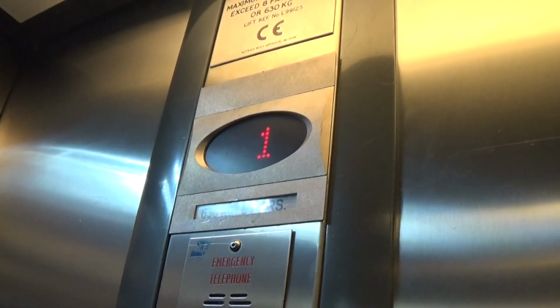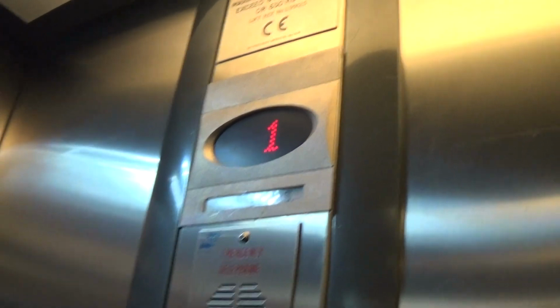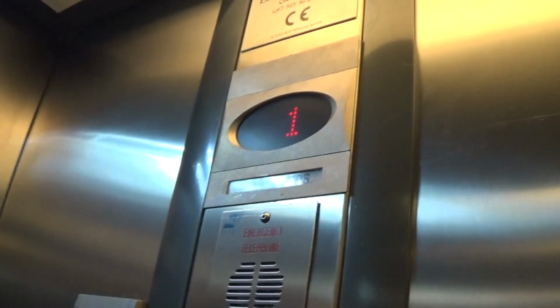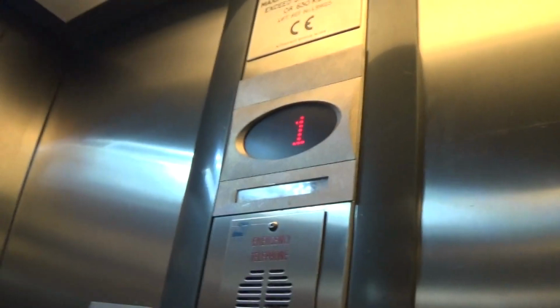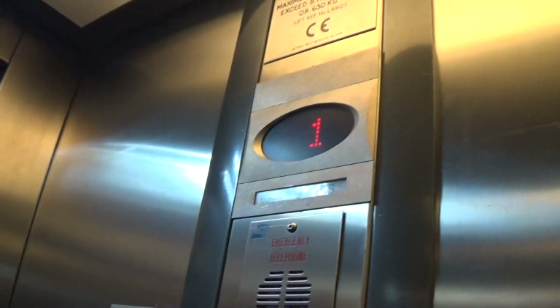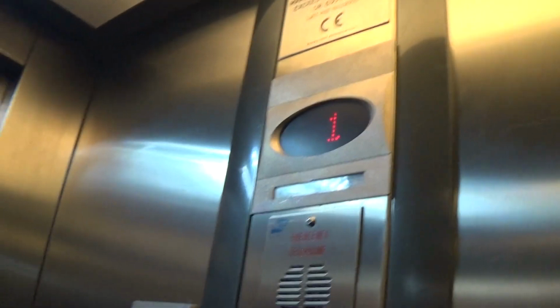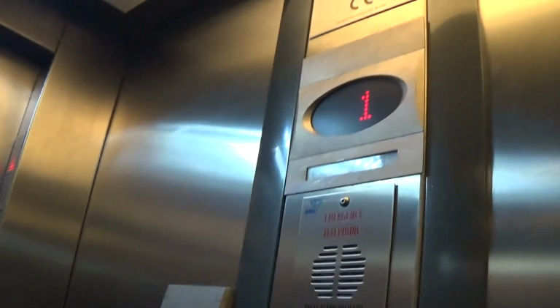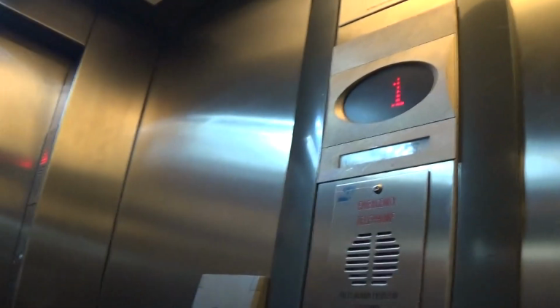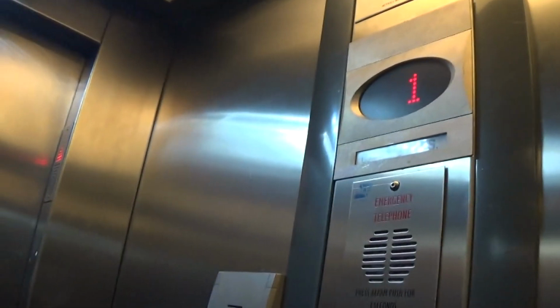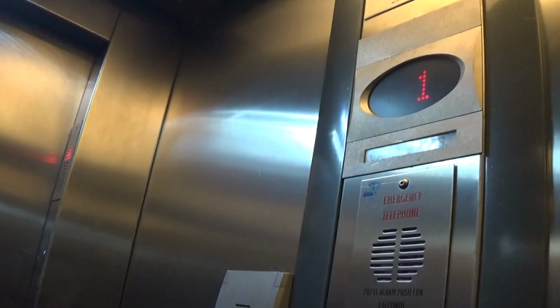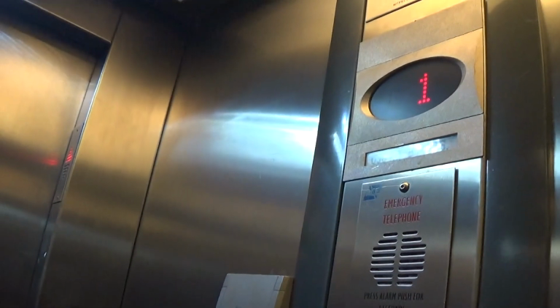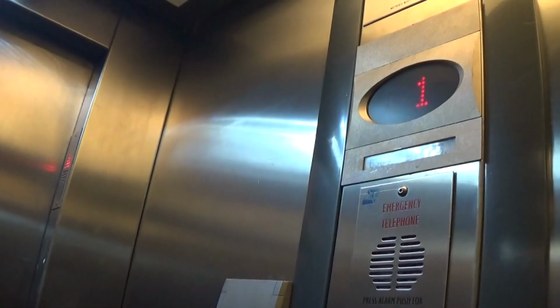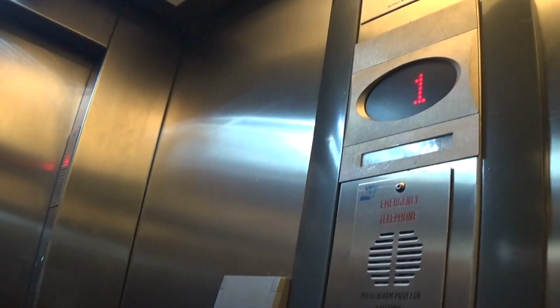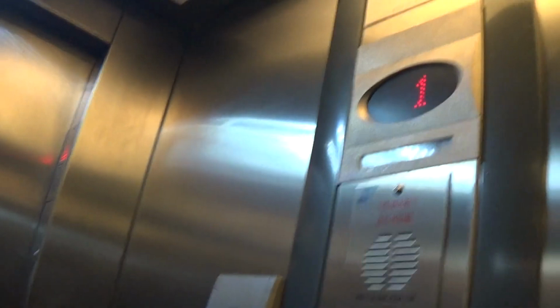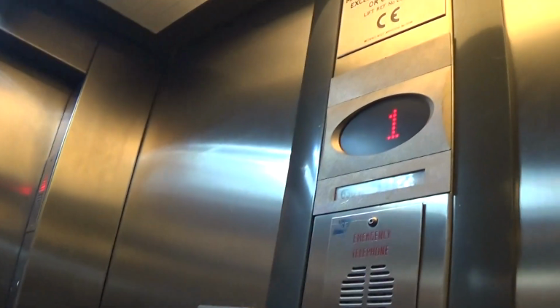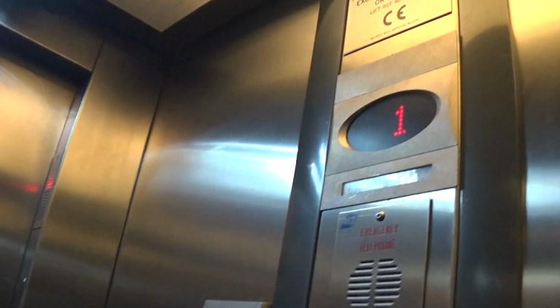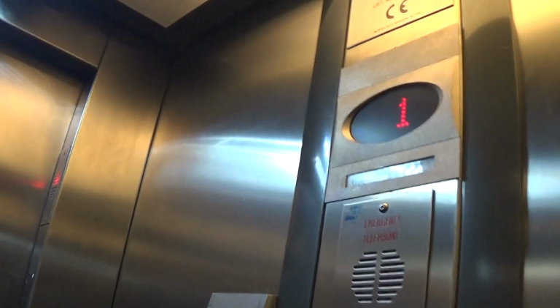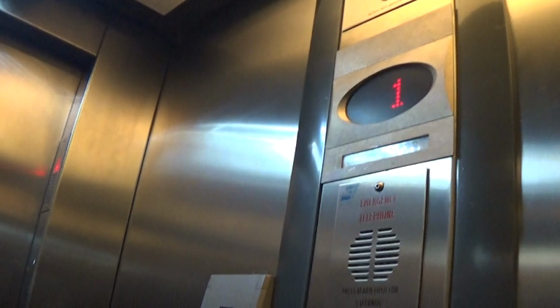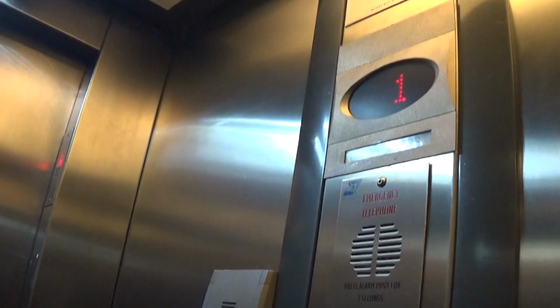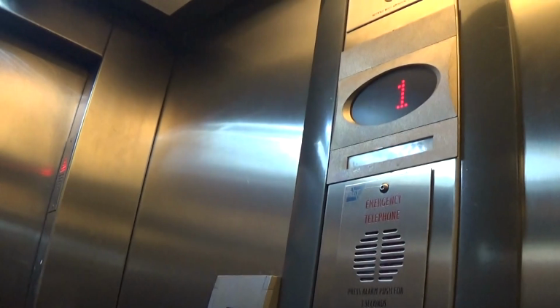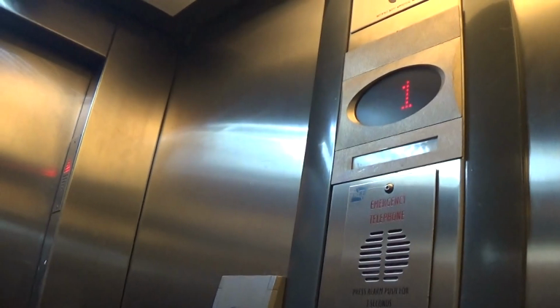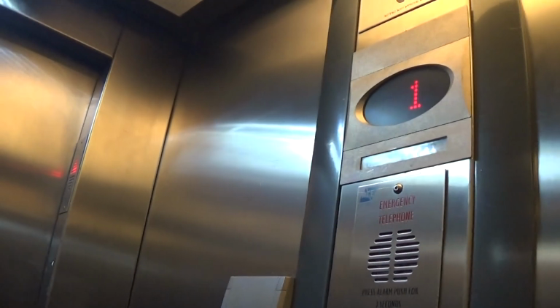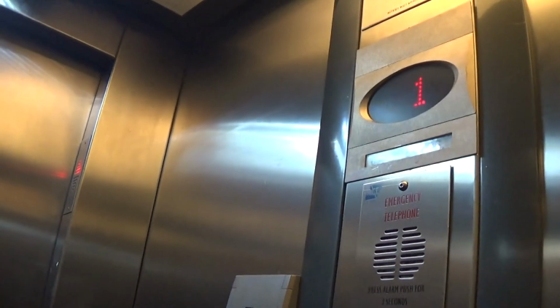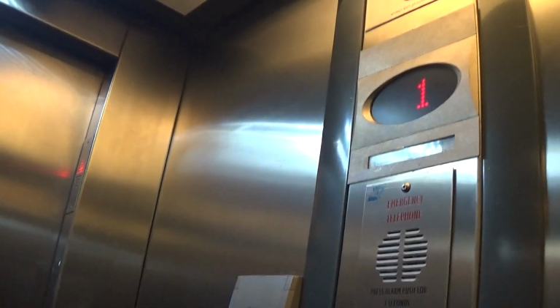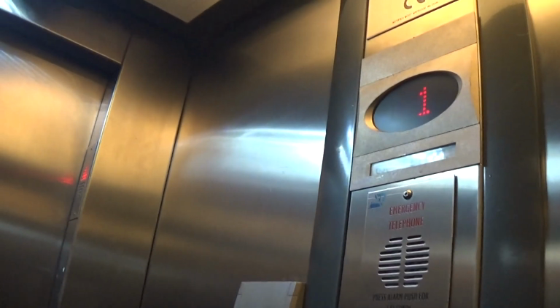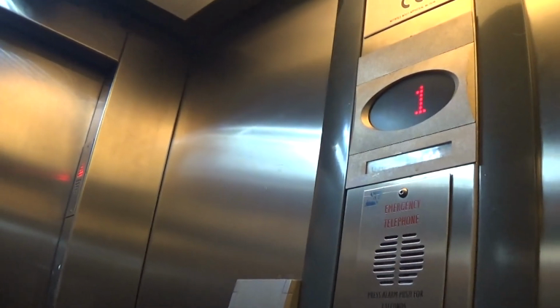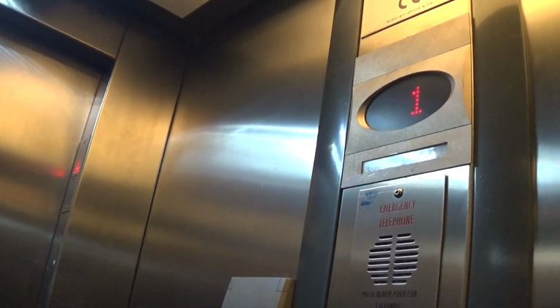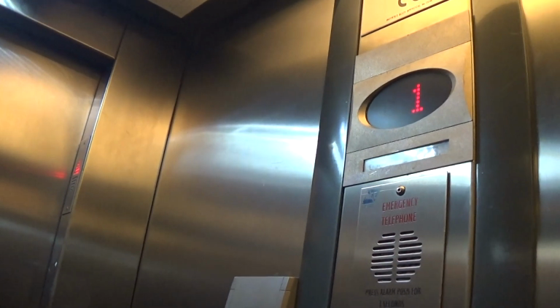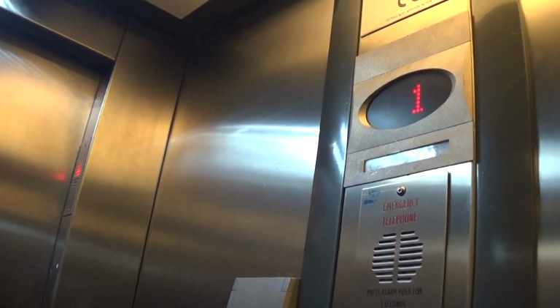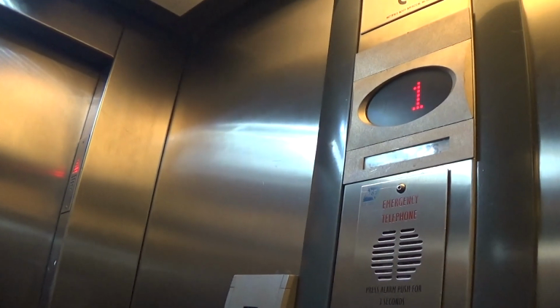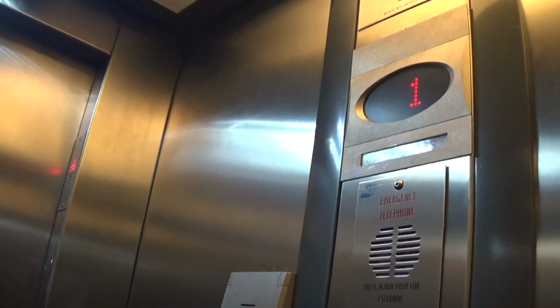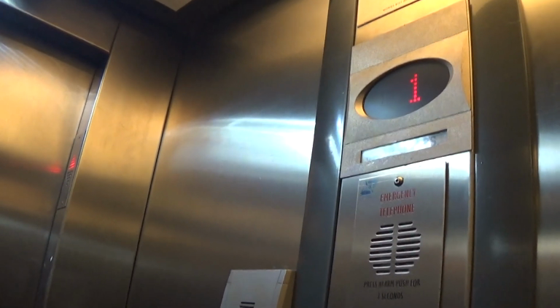Capacity is 630 kilos, 8 persons, built with two — installed twenty-one years ago. It's got the up and down indicator.